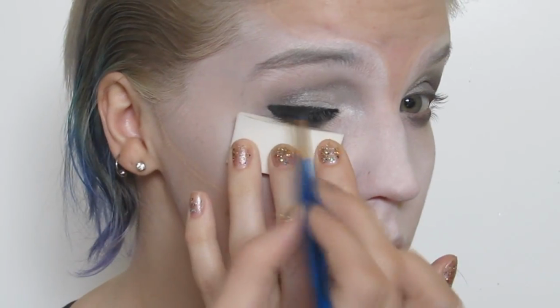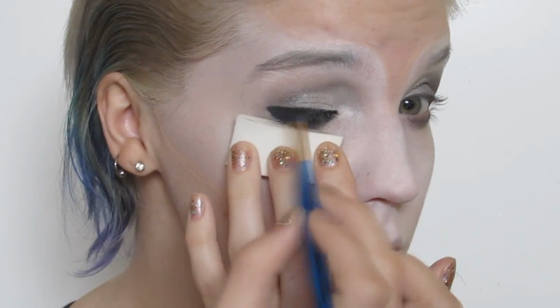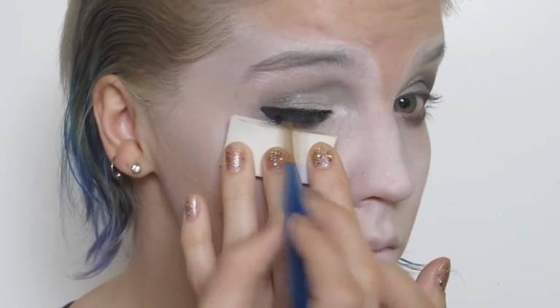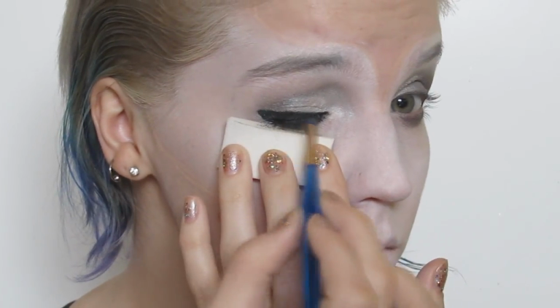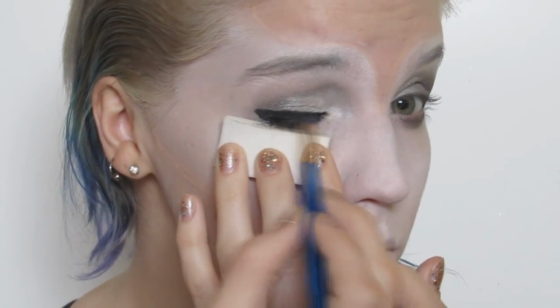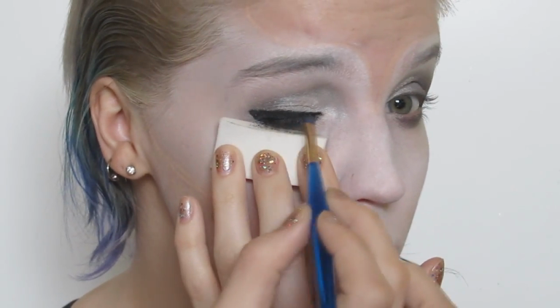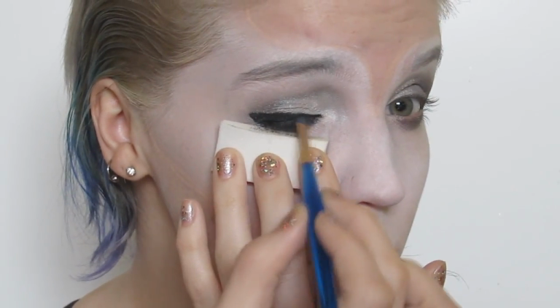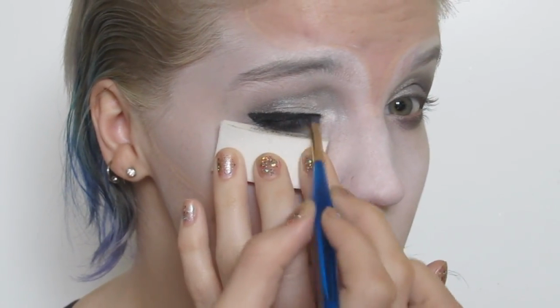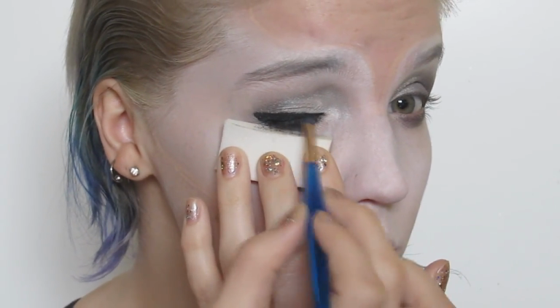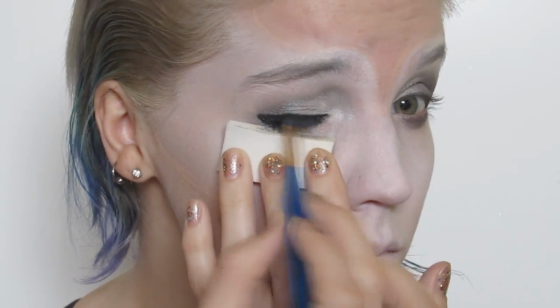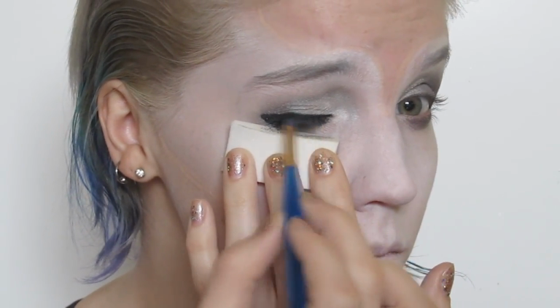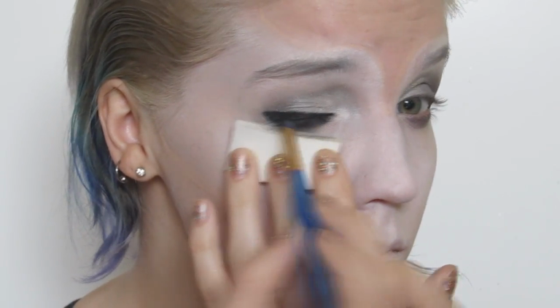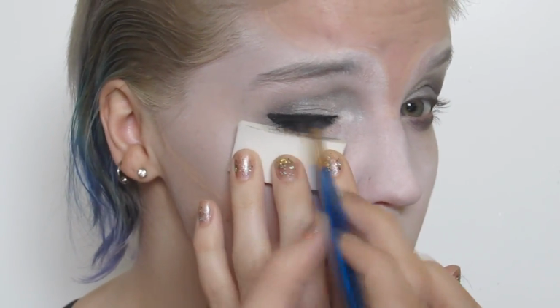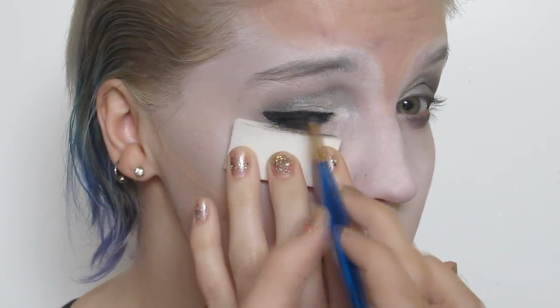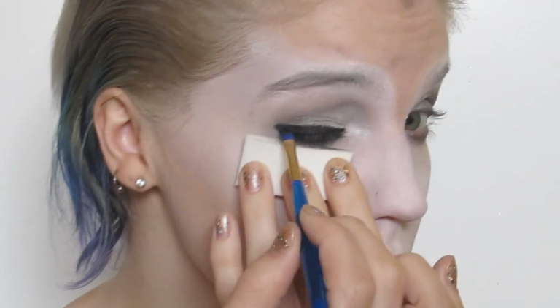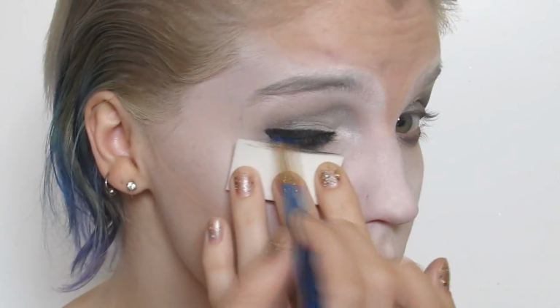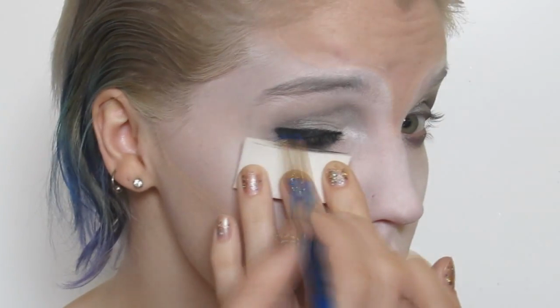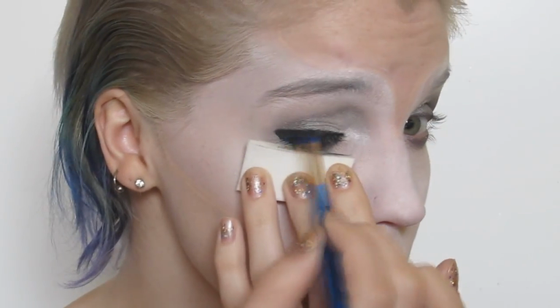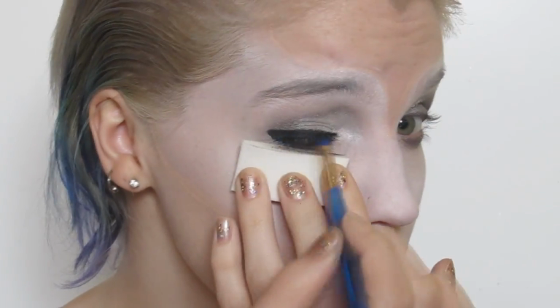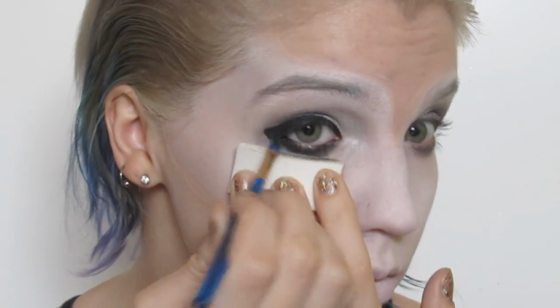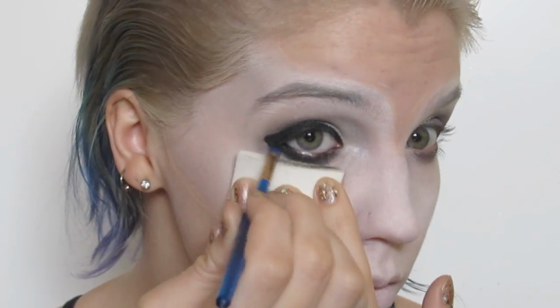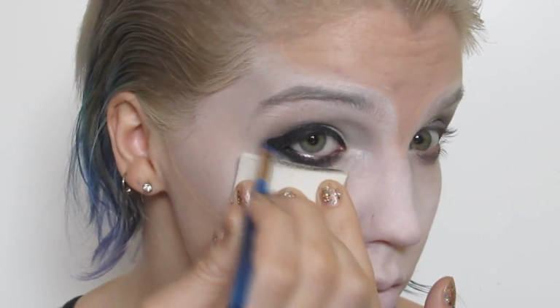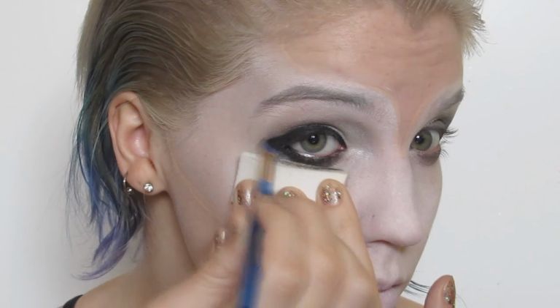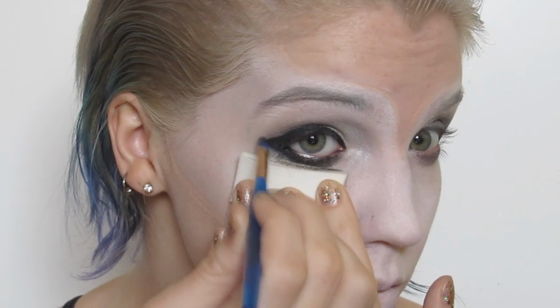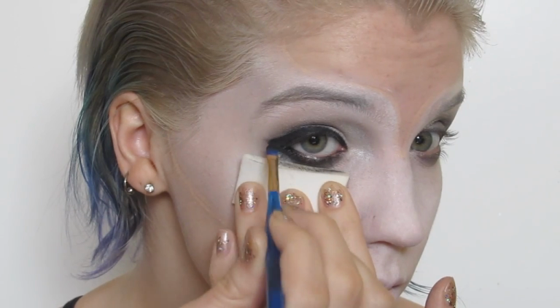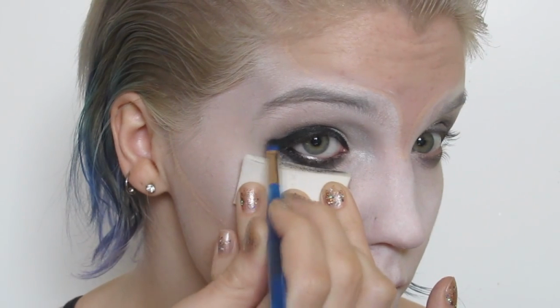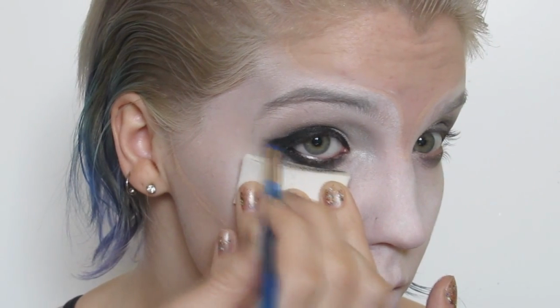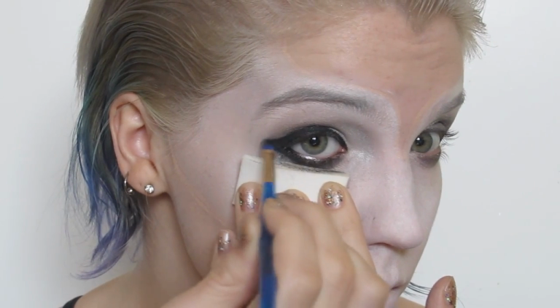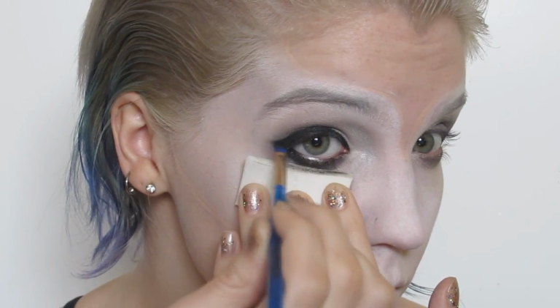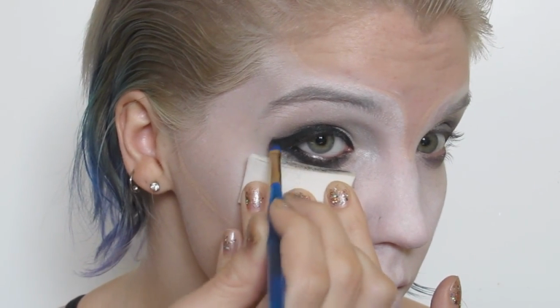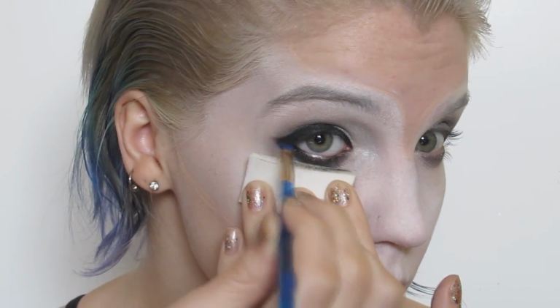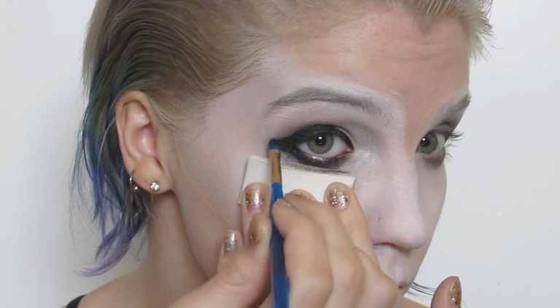I set that with a black eyeshadow and then used a metallic silver cream to brighten the inner corners of my eyes.